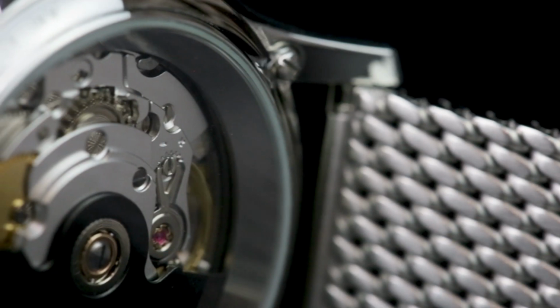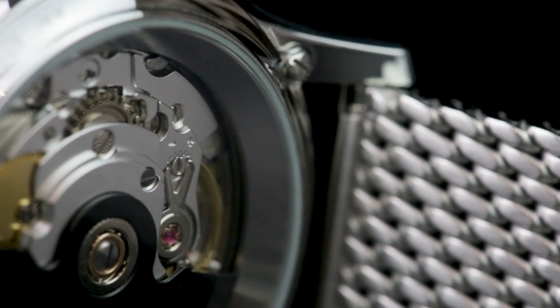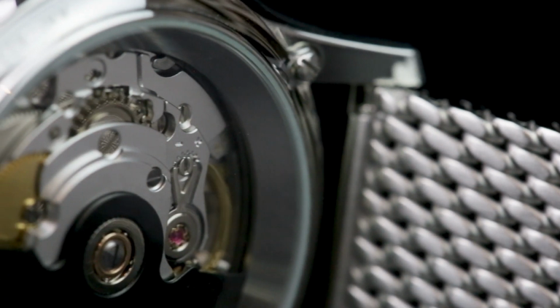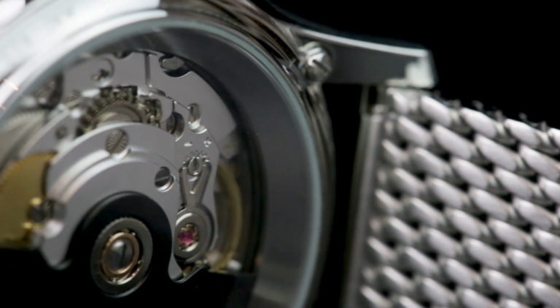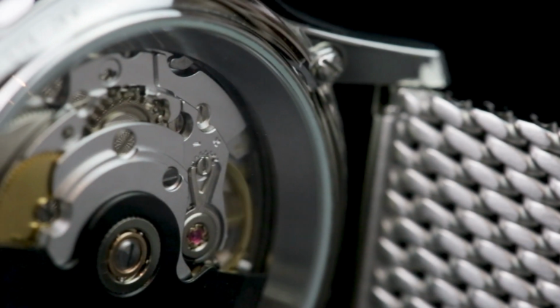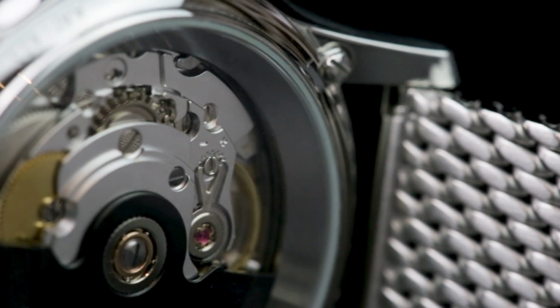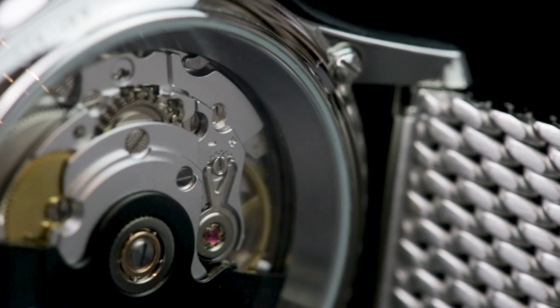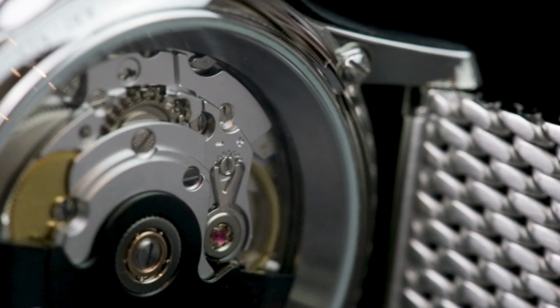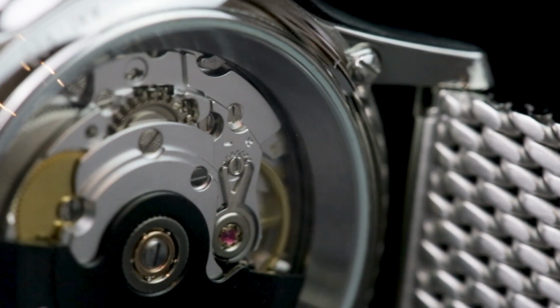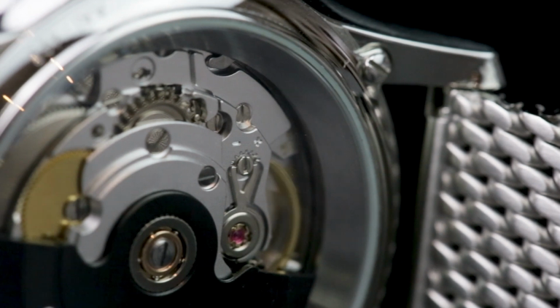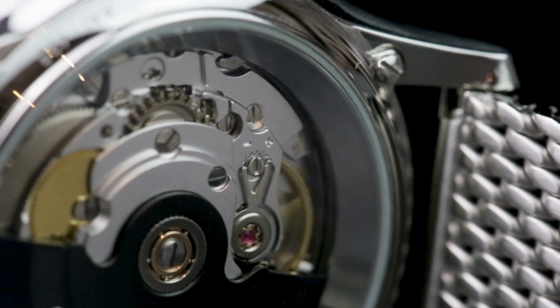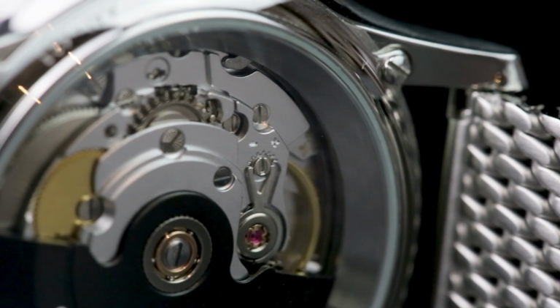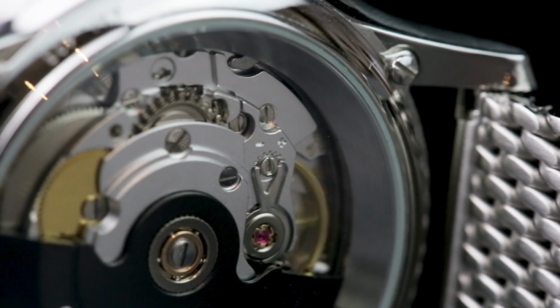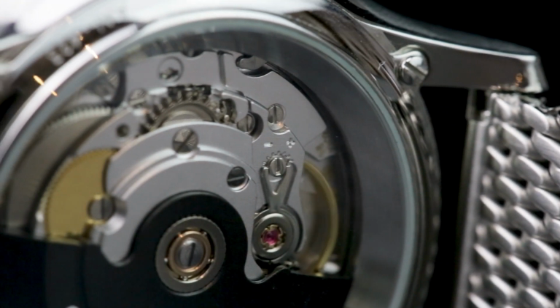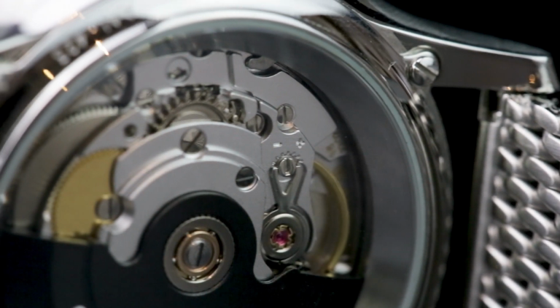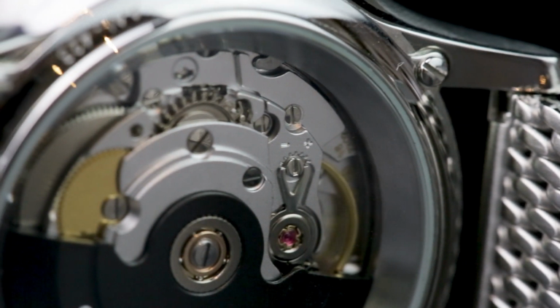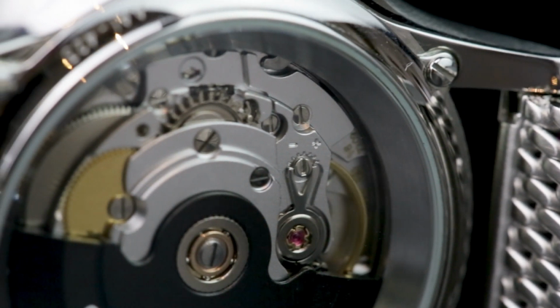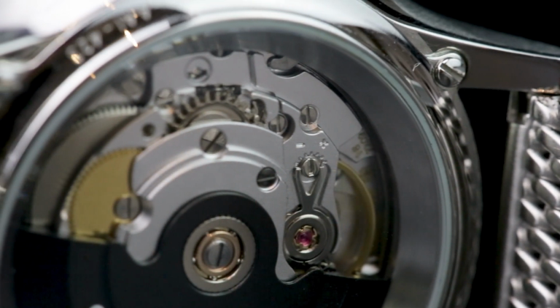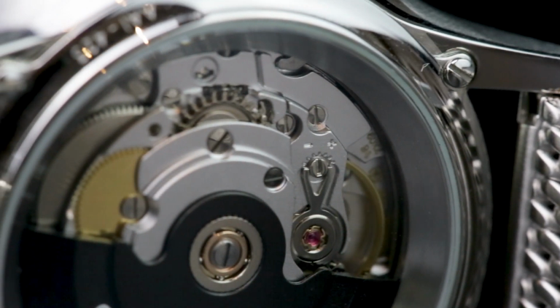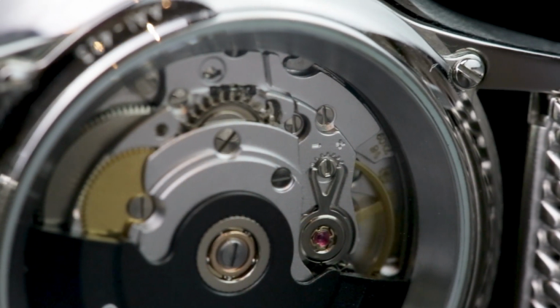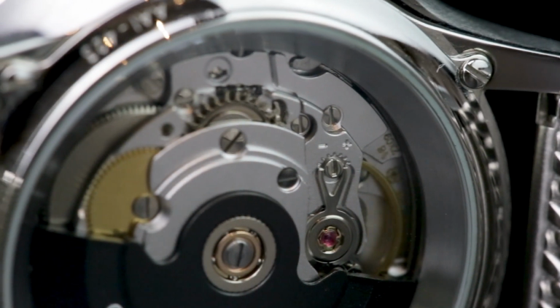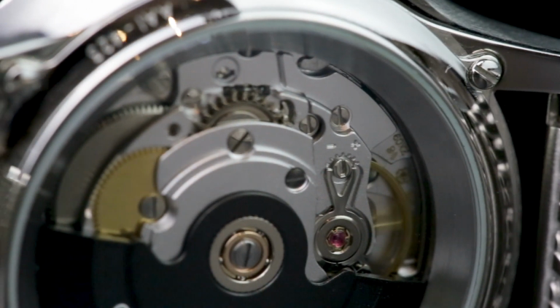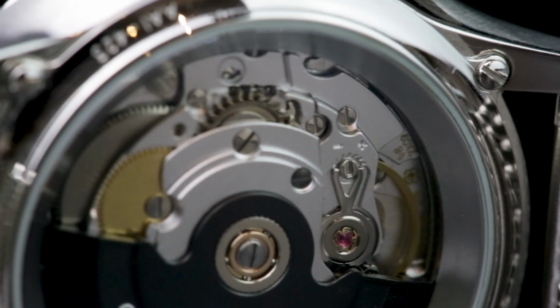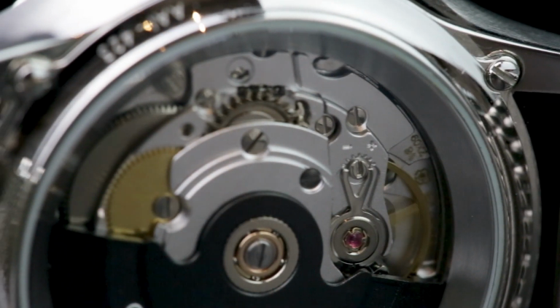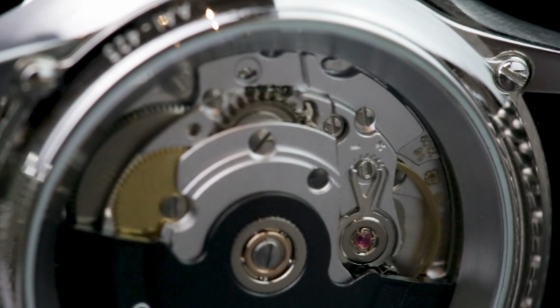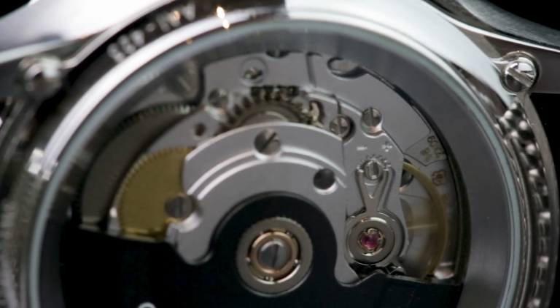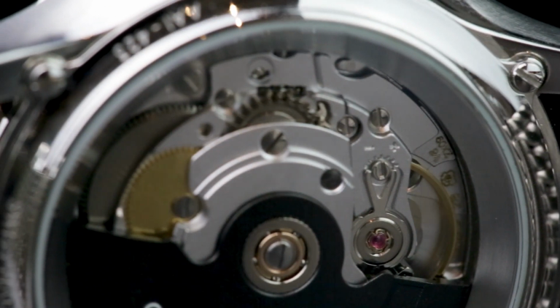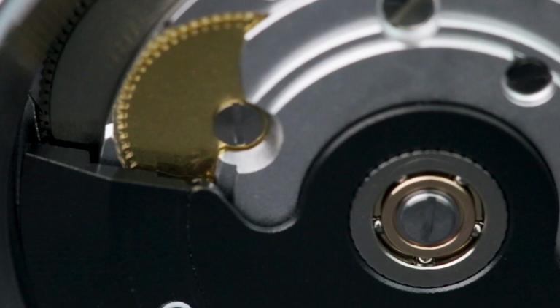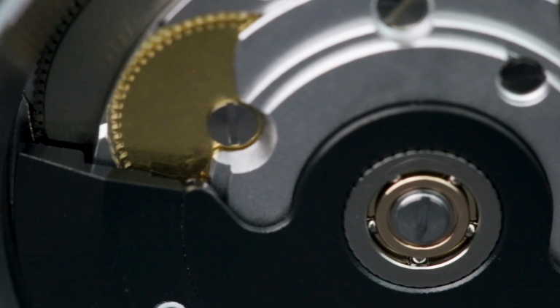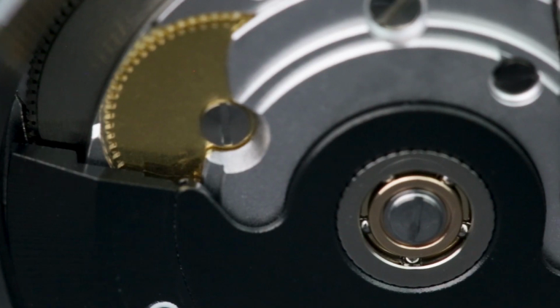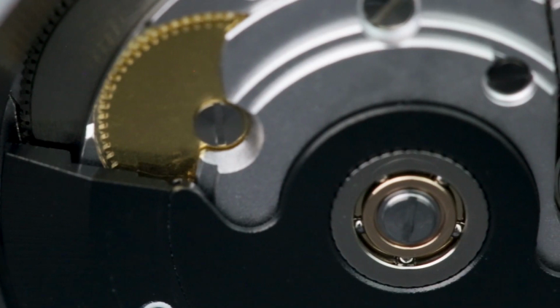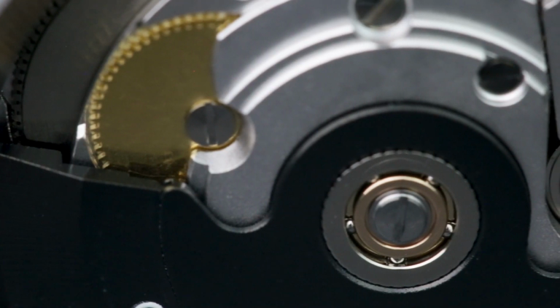On the rear, you have an open case back, giving you a glimpse at Christopher Ward's solid JJ04 caliber.